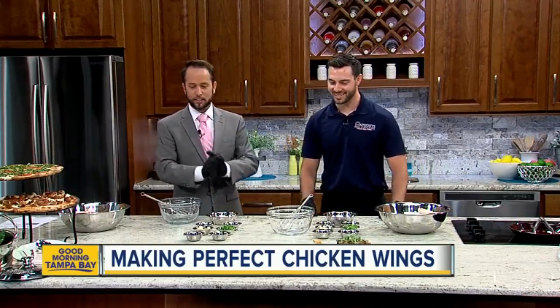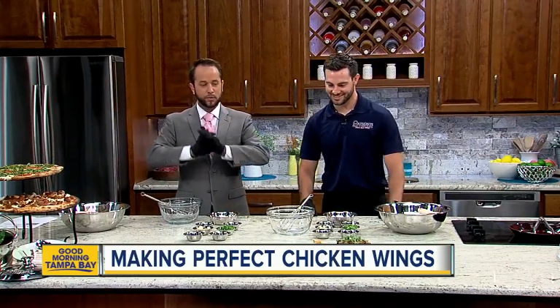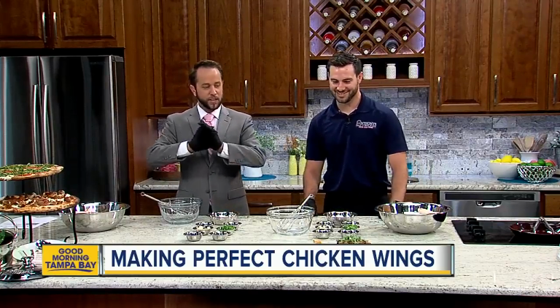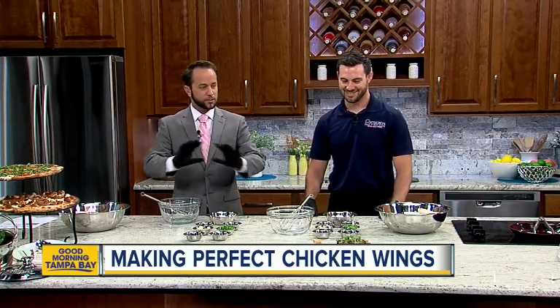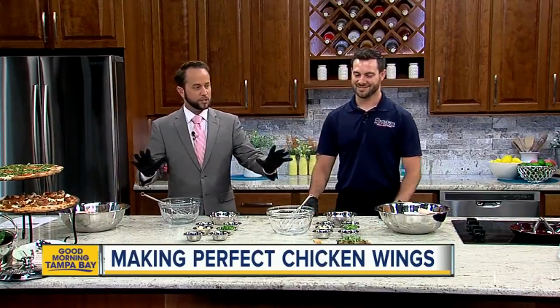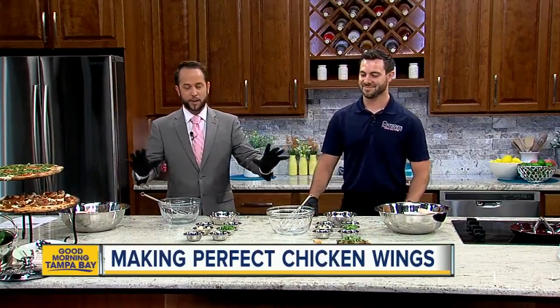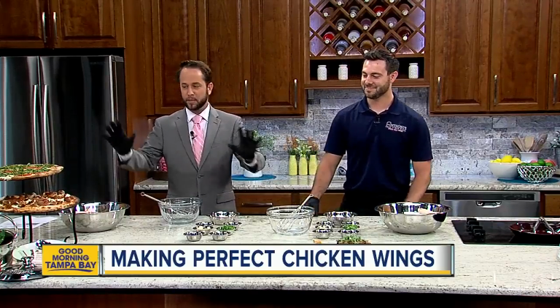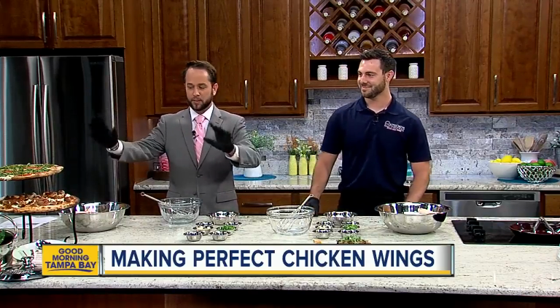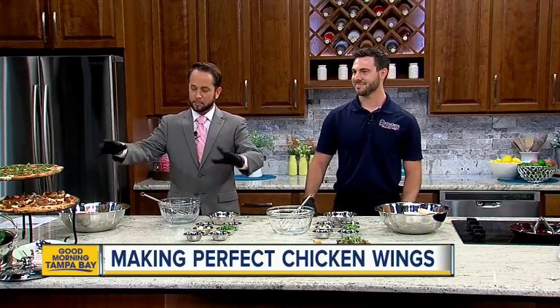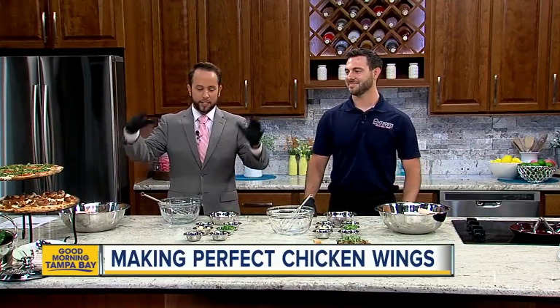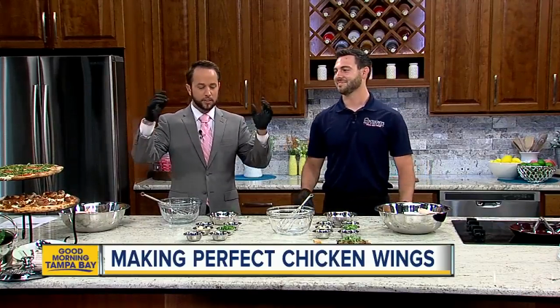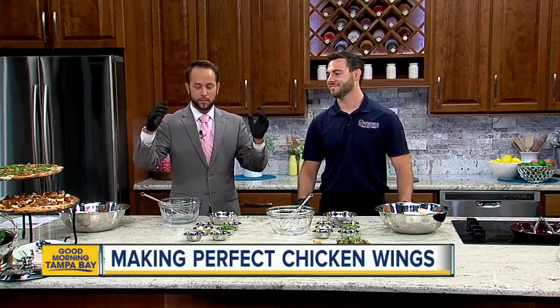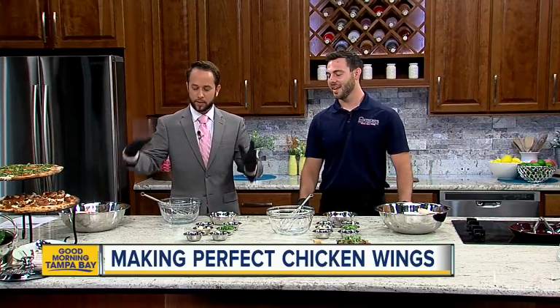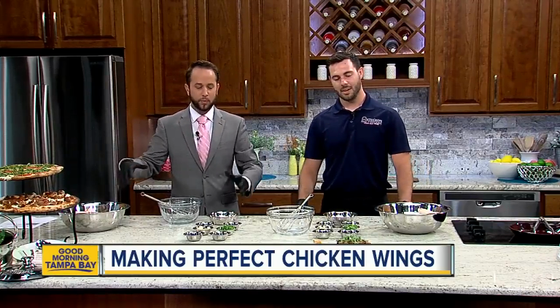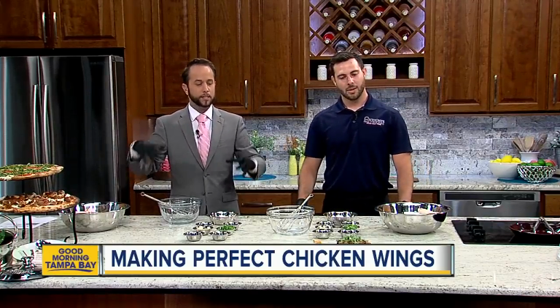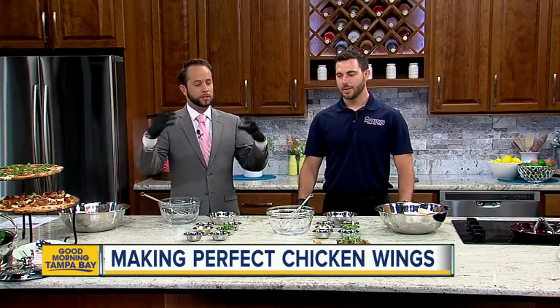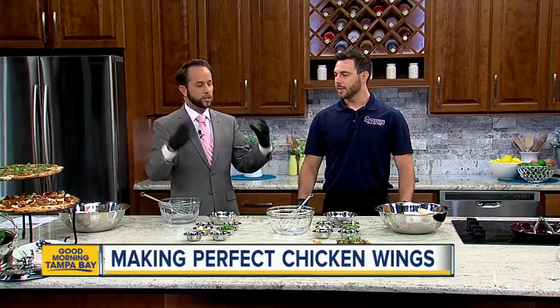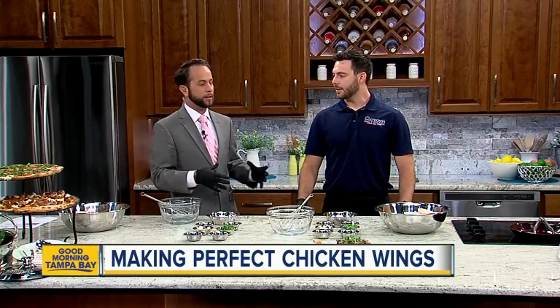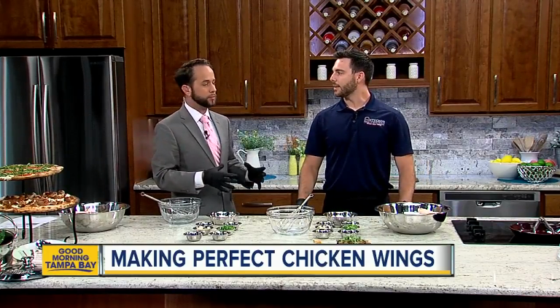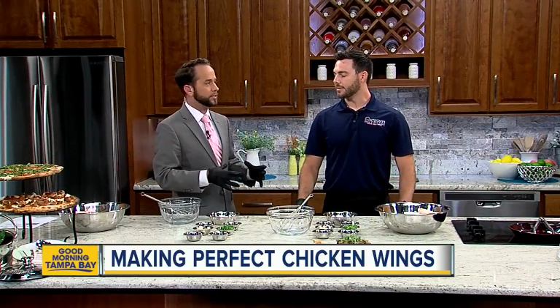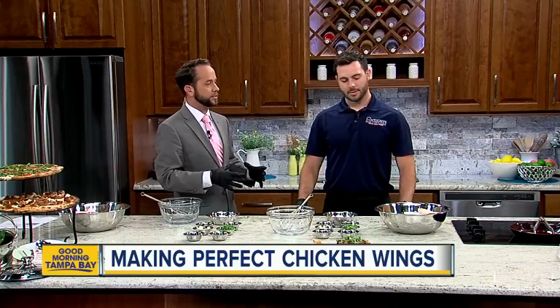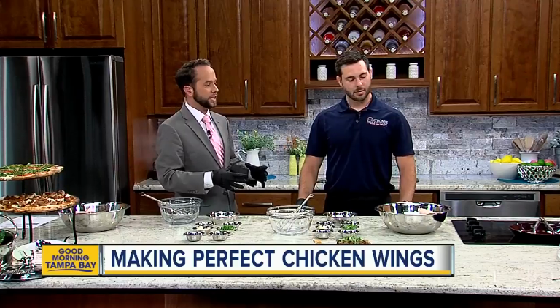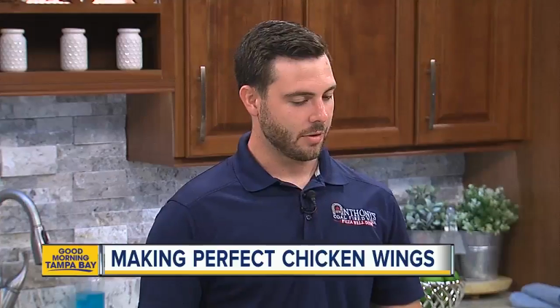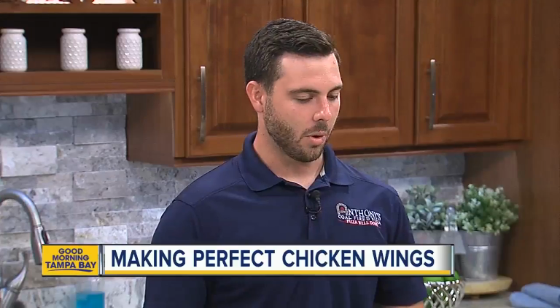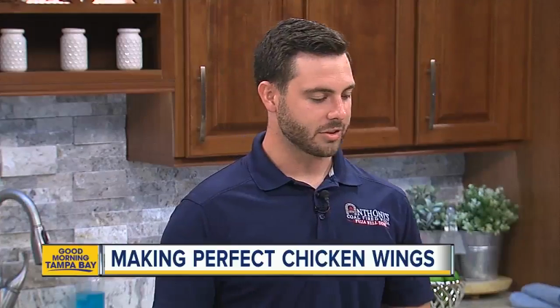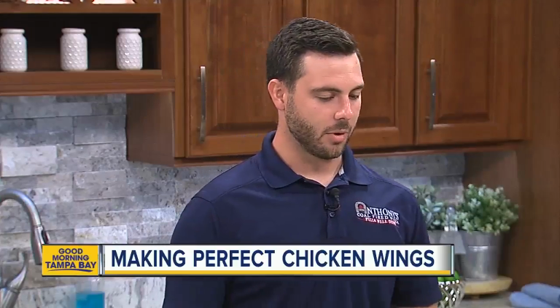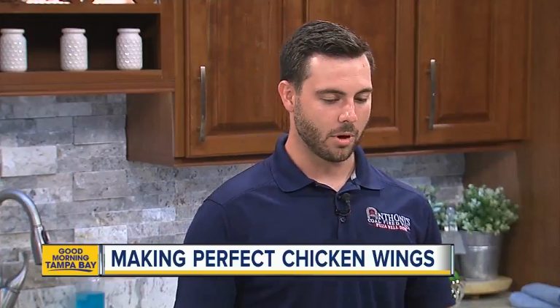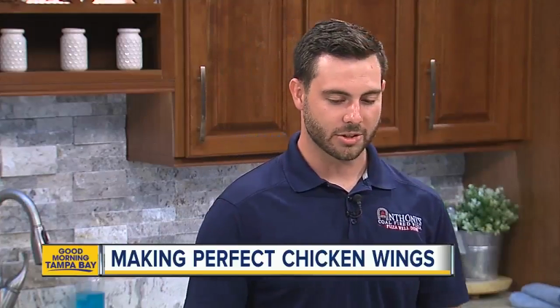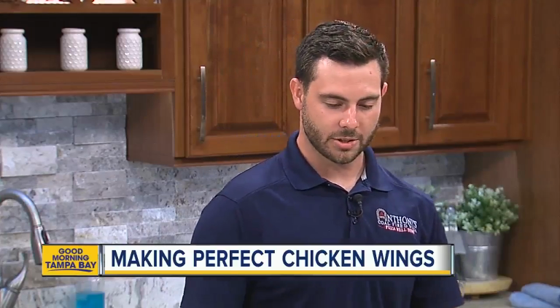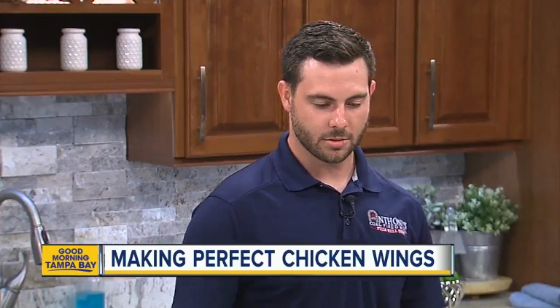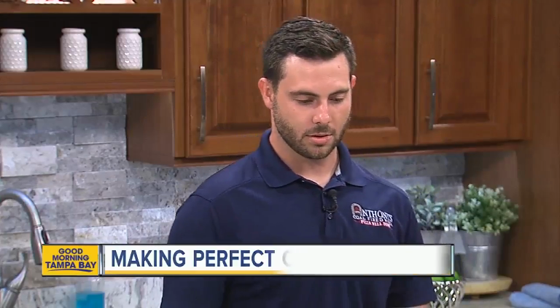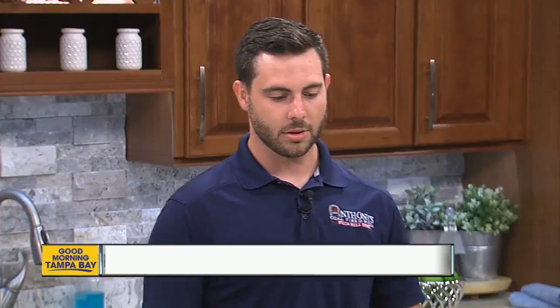All right, so we've got so much happening — we've got pizza, we've got wings — but it's all about the wings today. Of course. Let's talk about how to make the perfect wing.